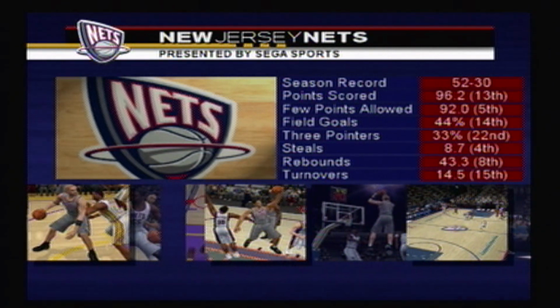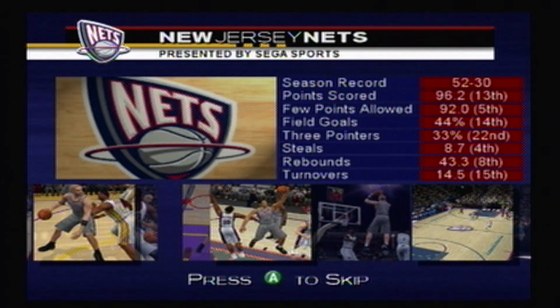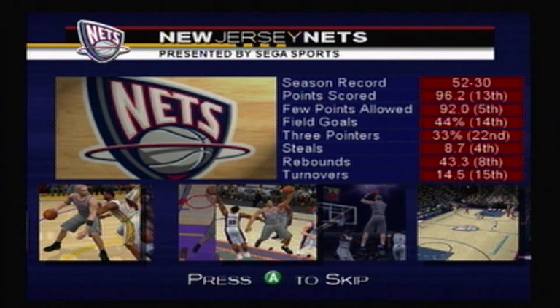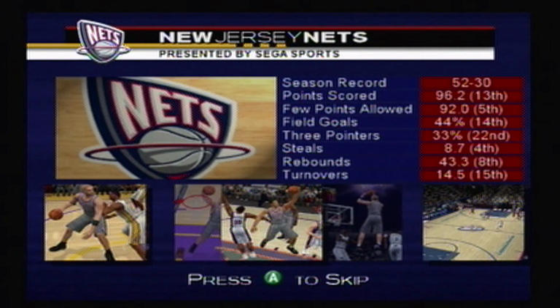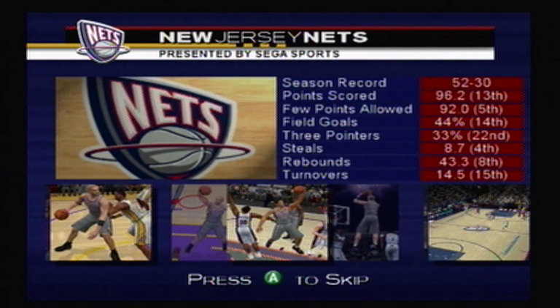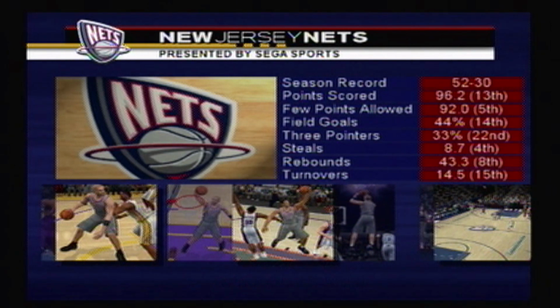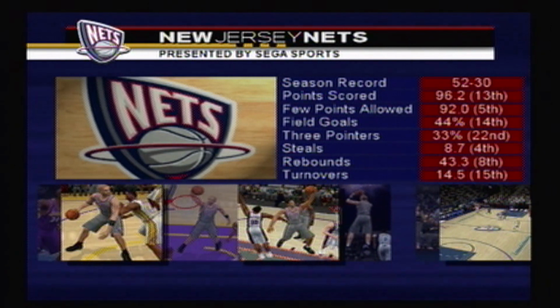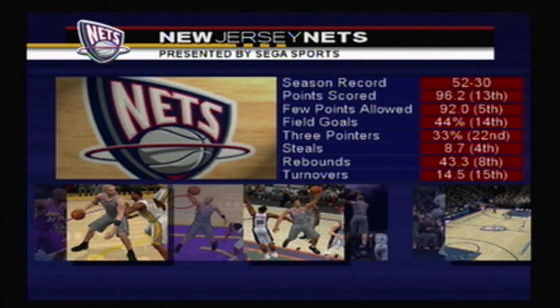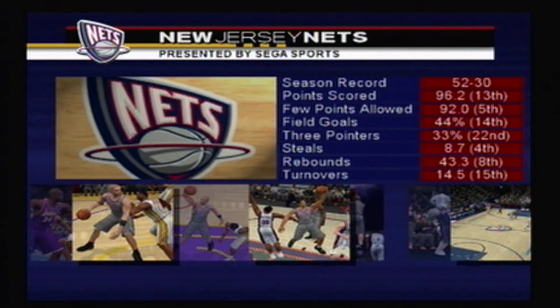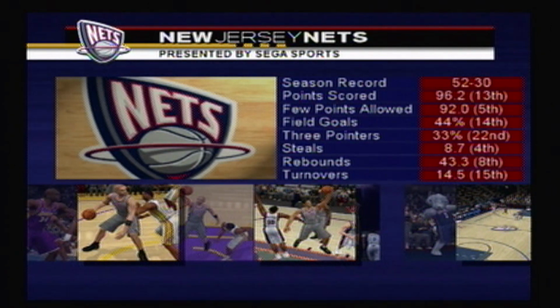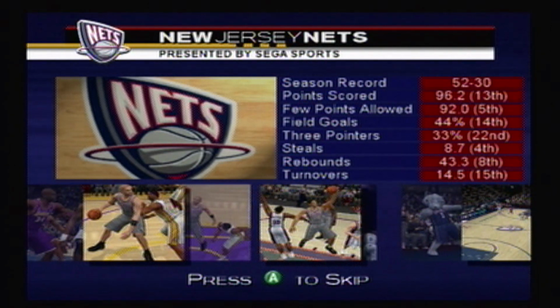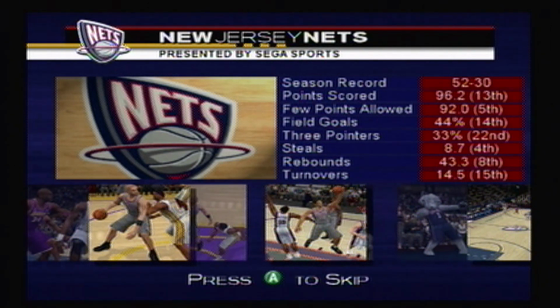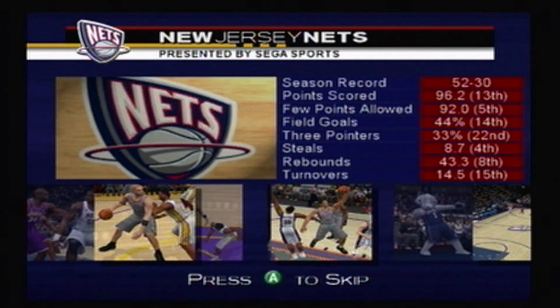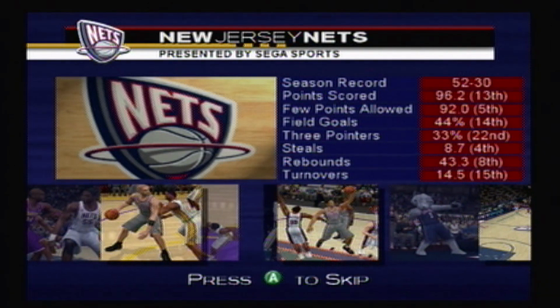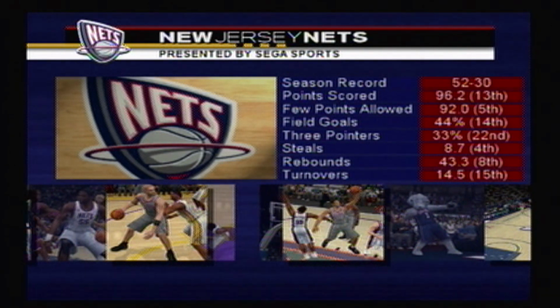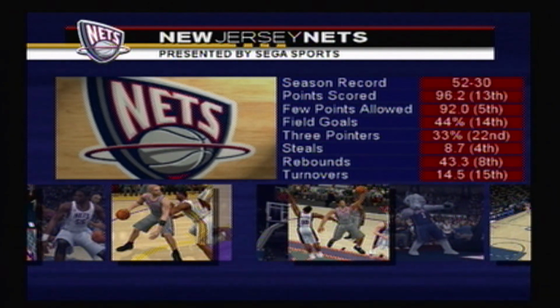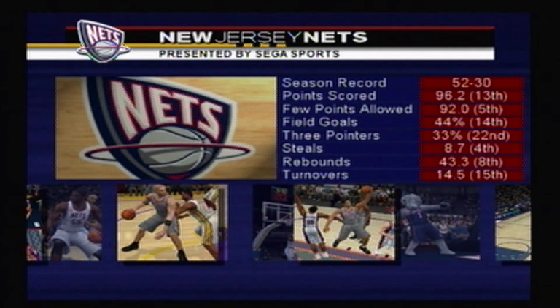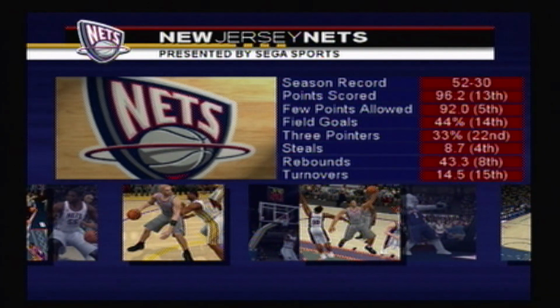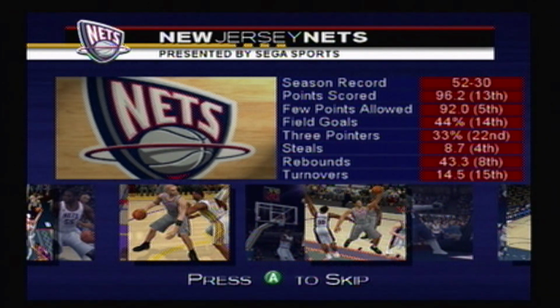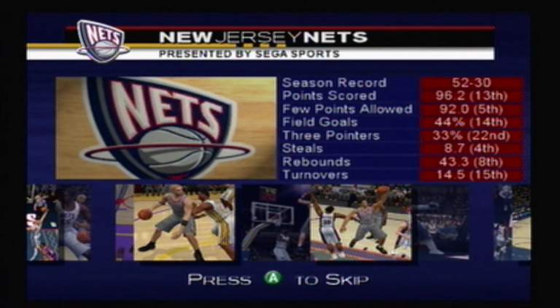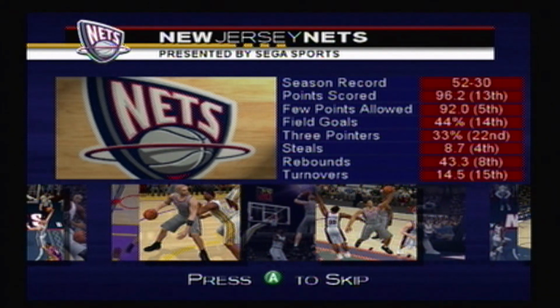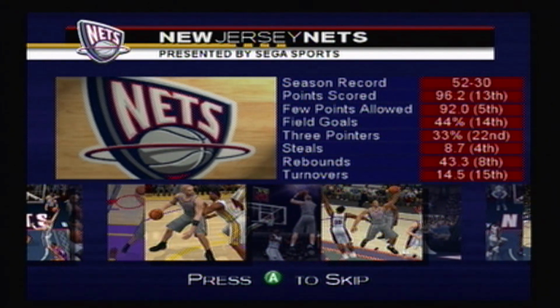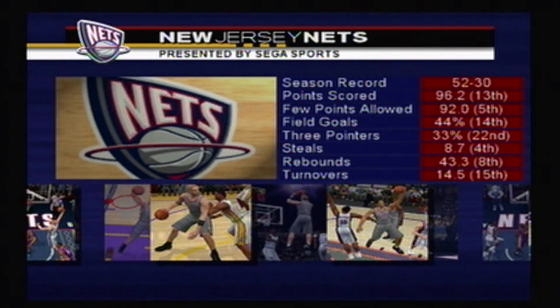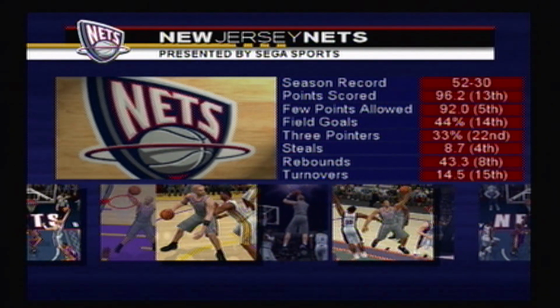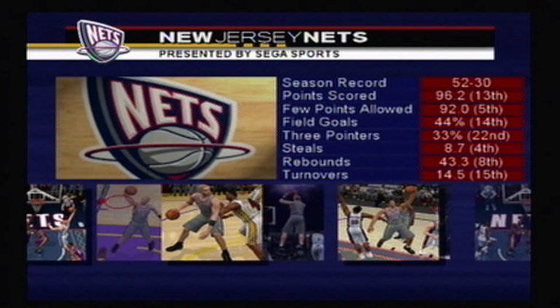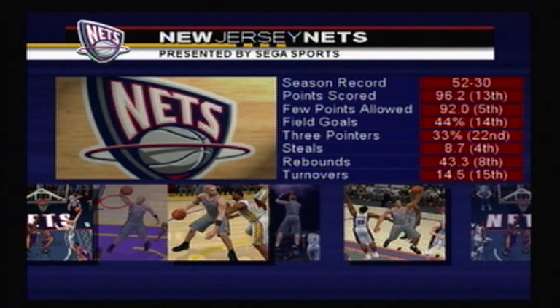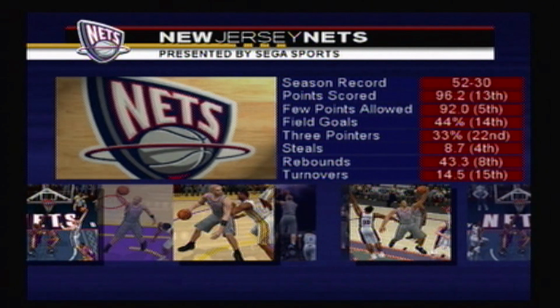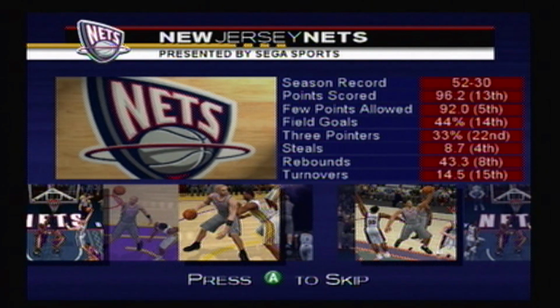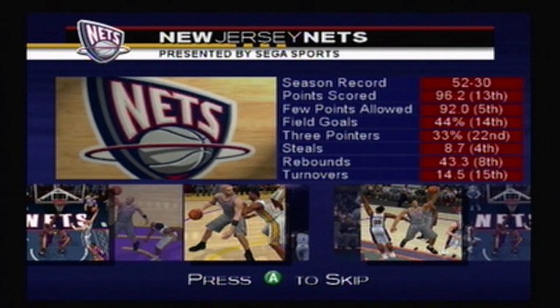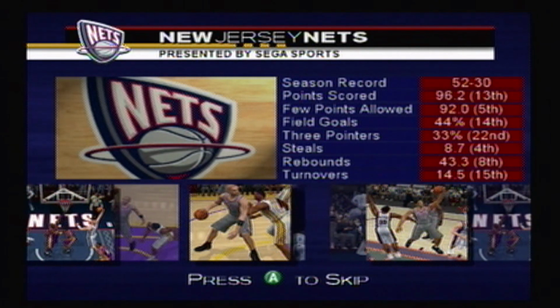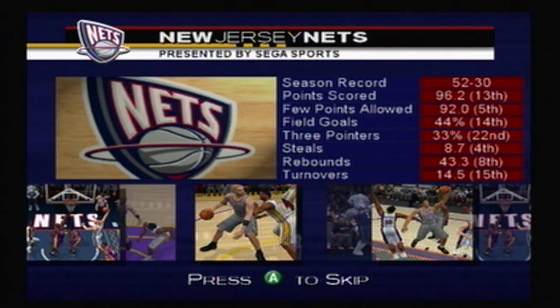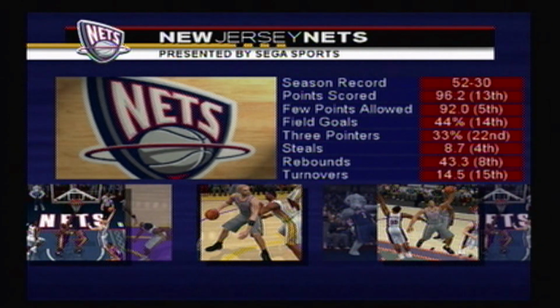To a man, everybody on the roster takes real pride in helping each other out. With that, let's go to Bob Steele and Rod West, who are standing by in Milwaukee.